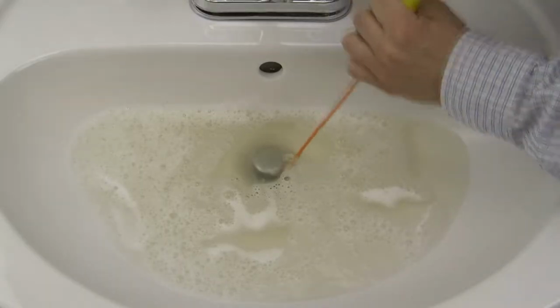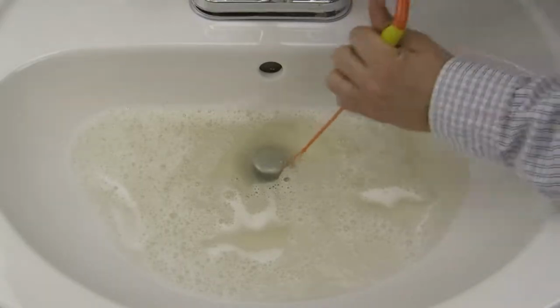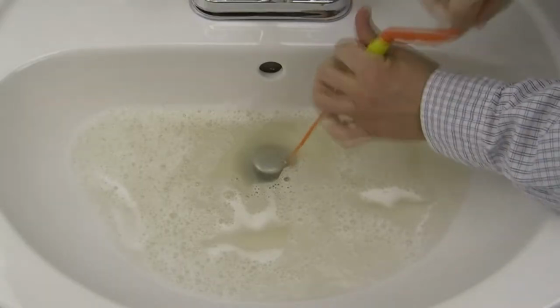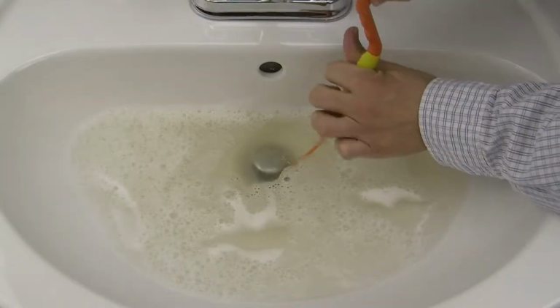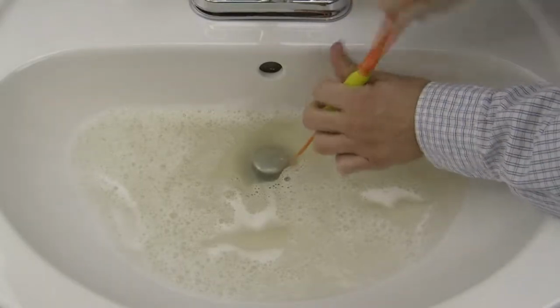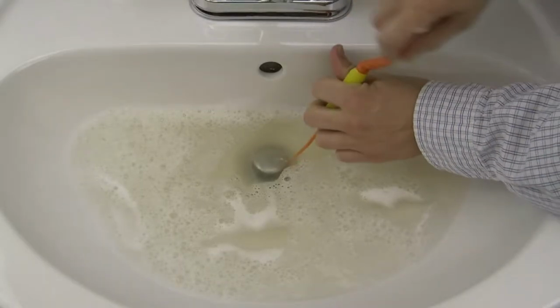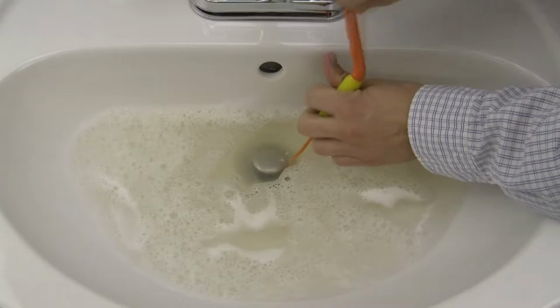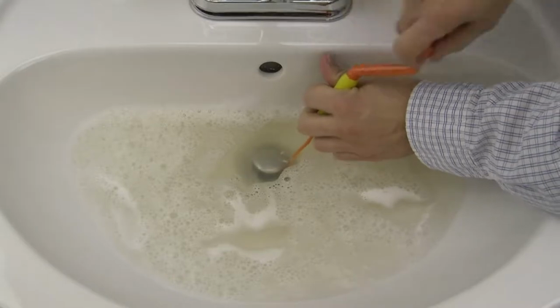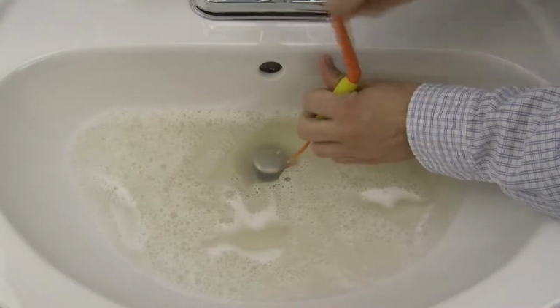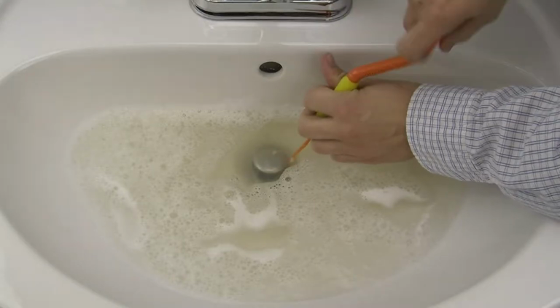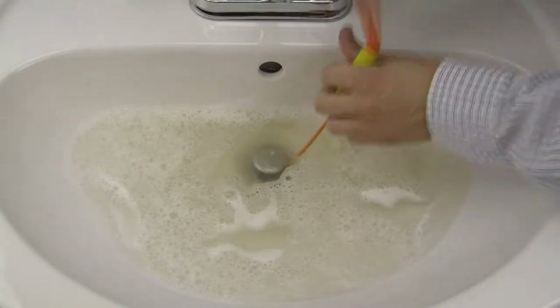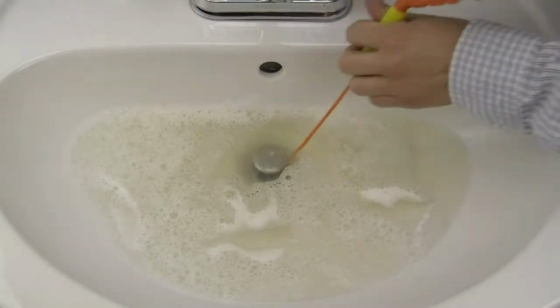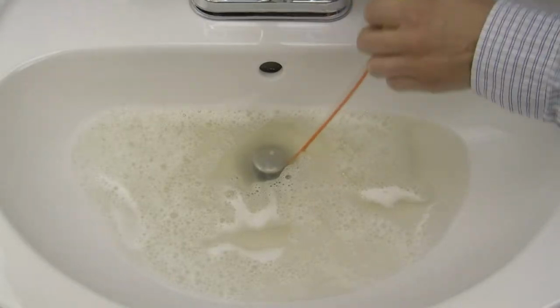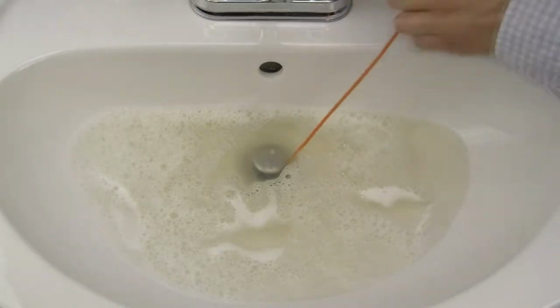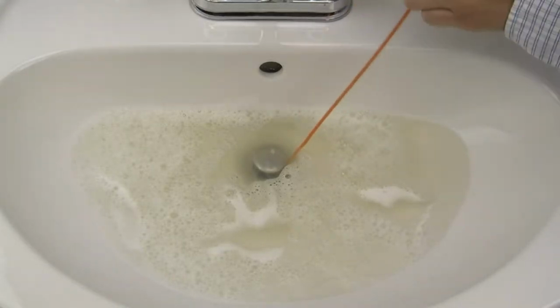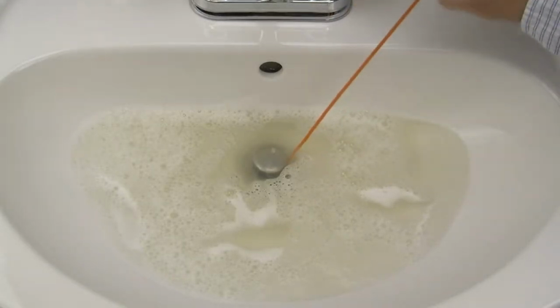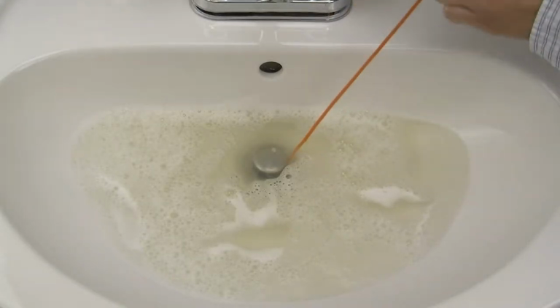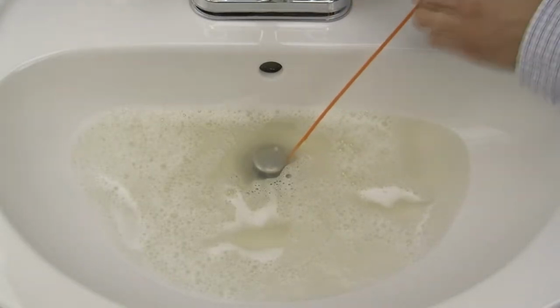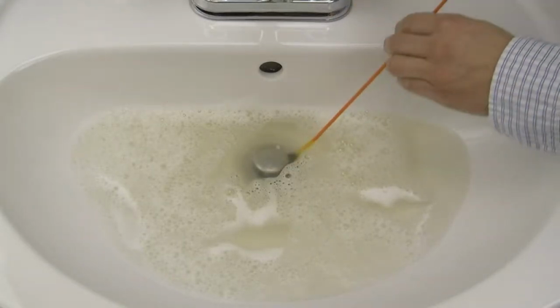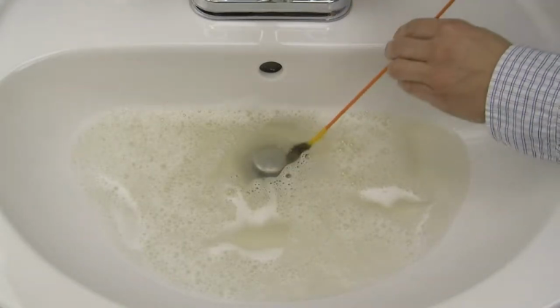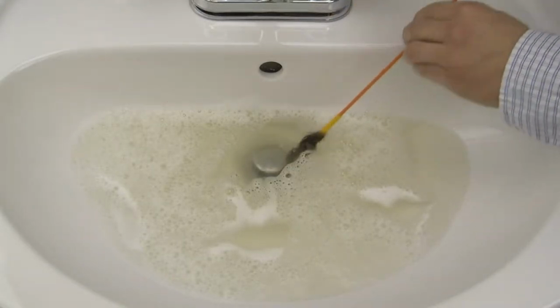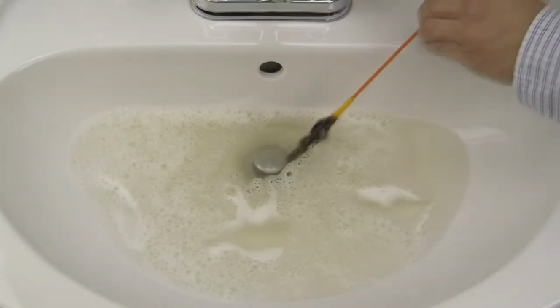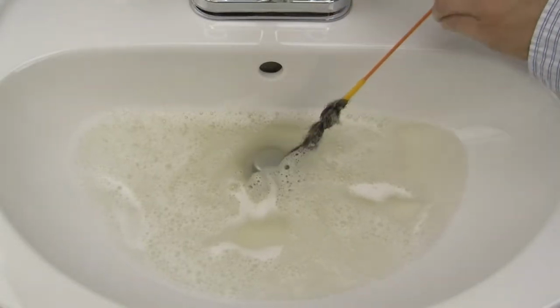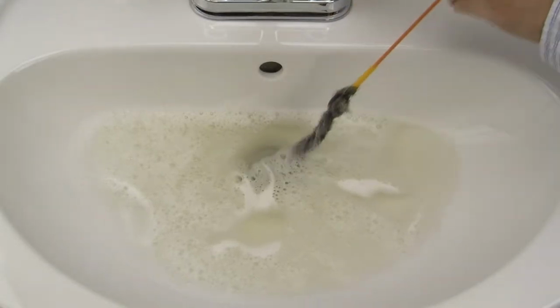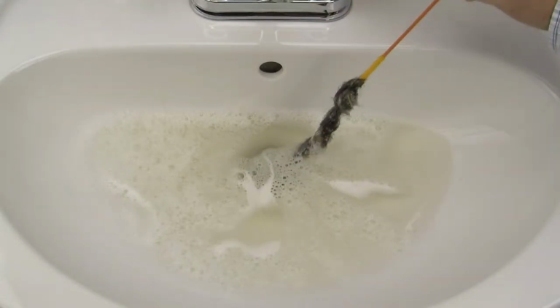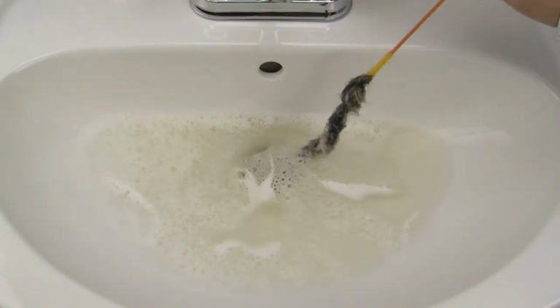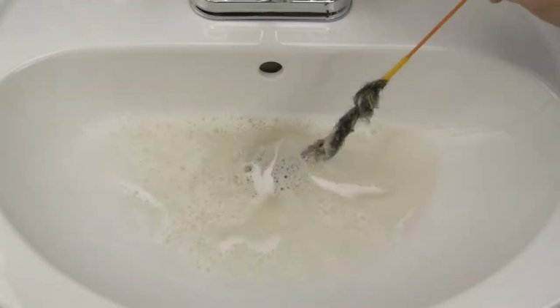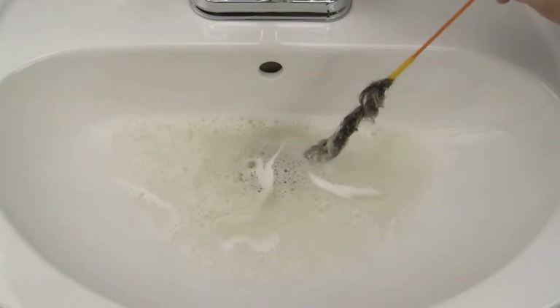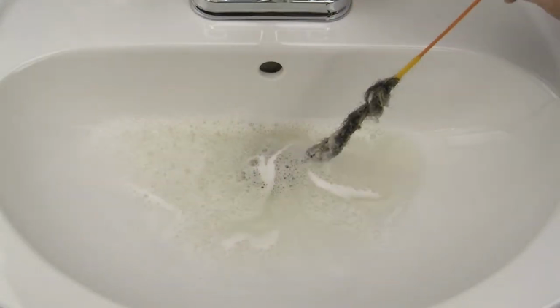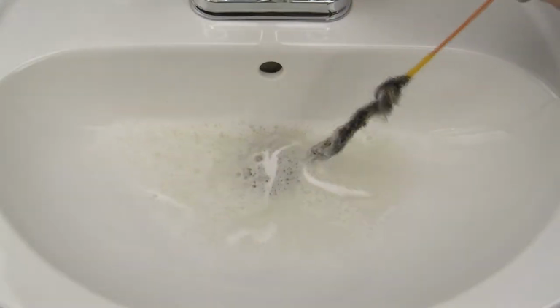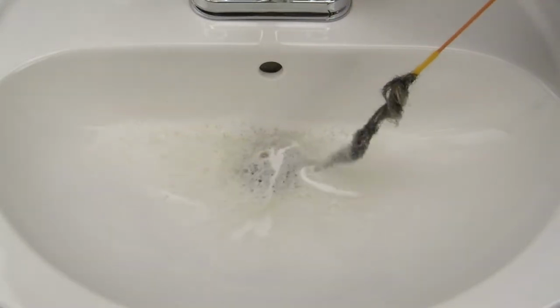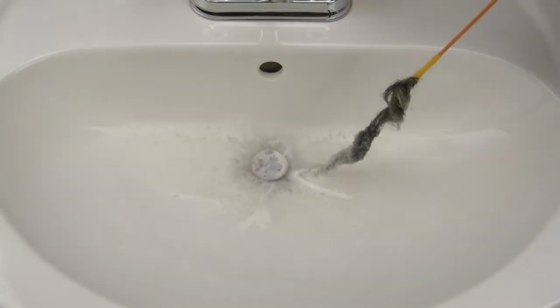Just slide the wand down the drain, spin the handle, and remove the clog. It's that easy!